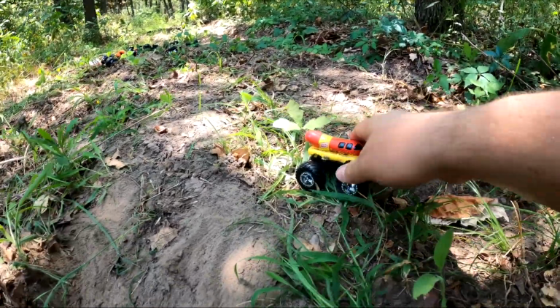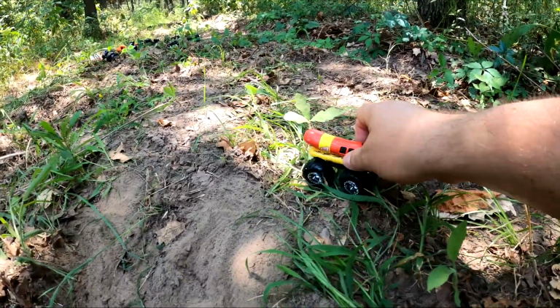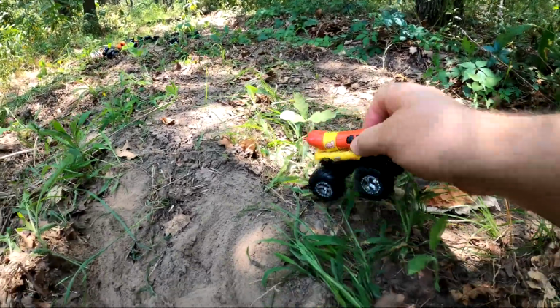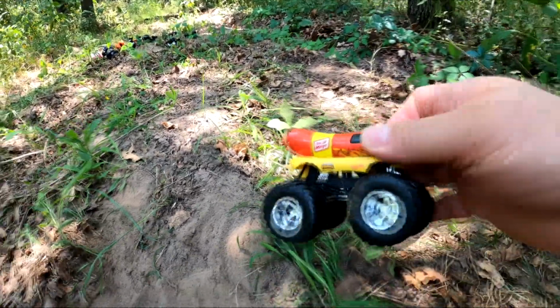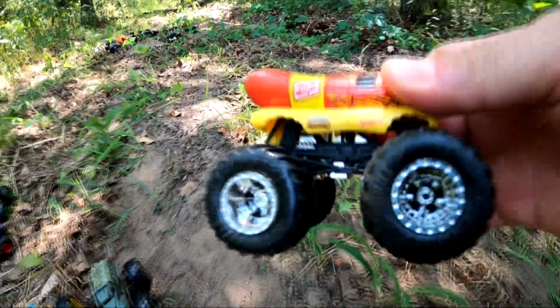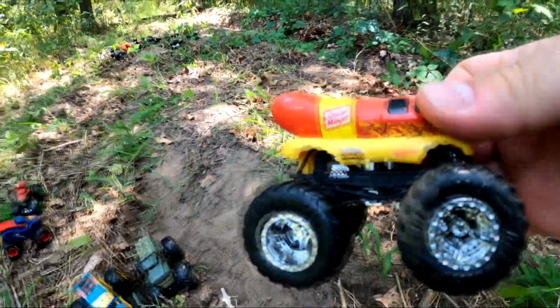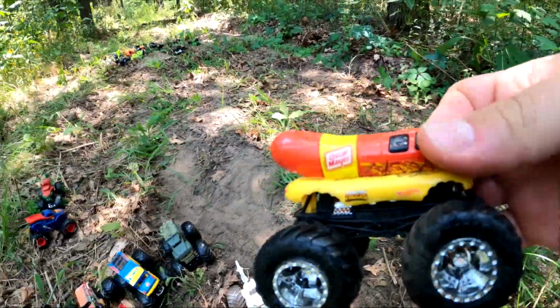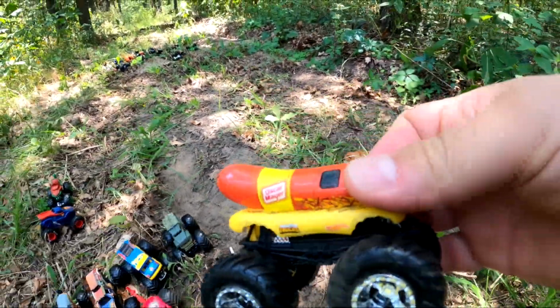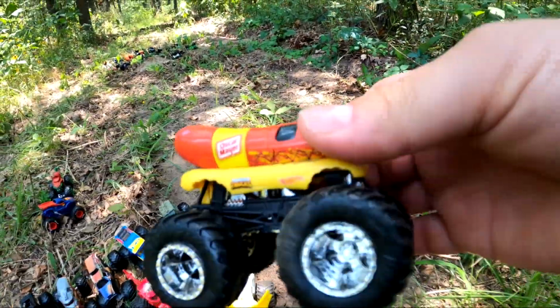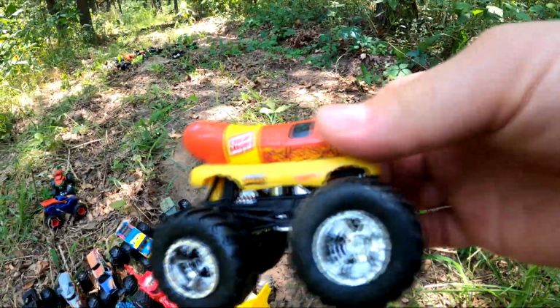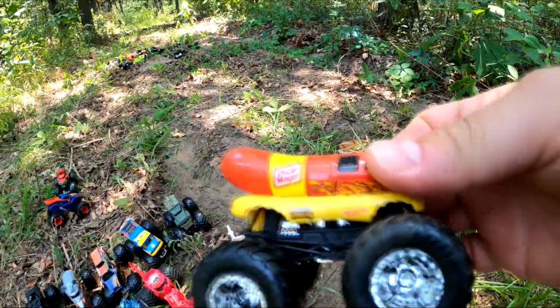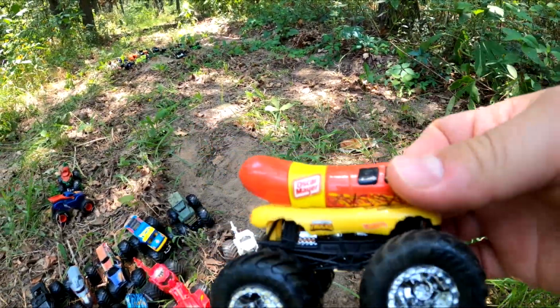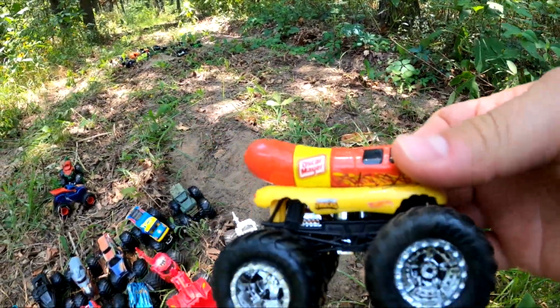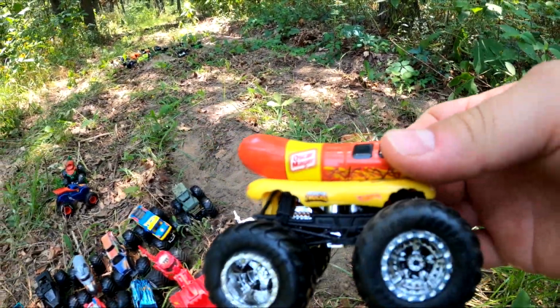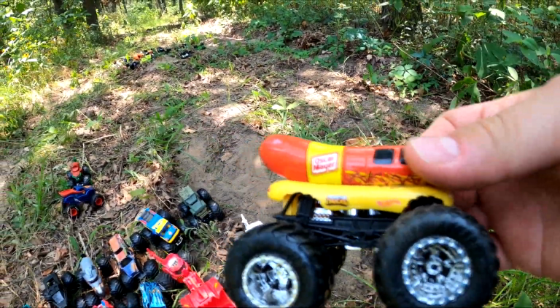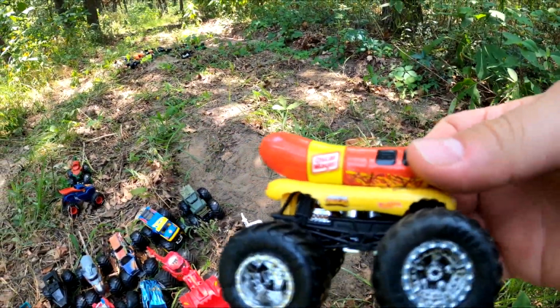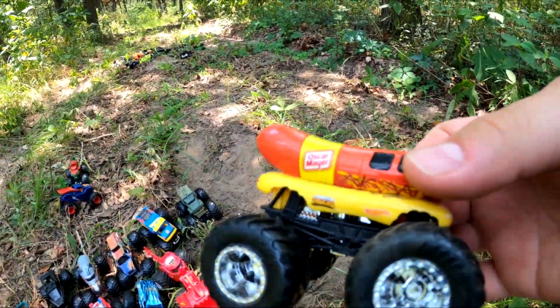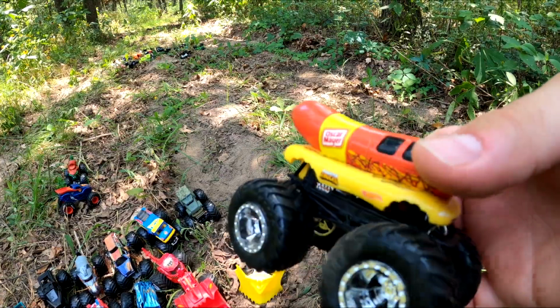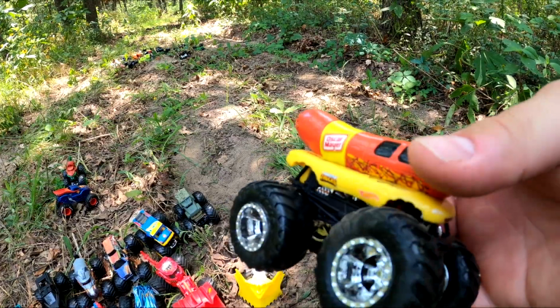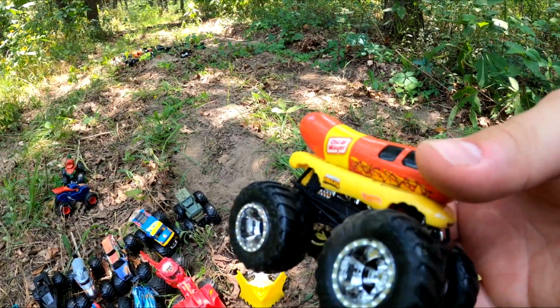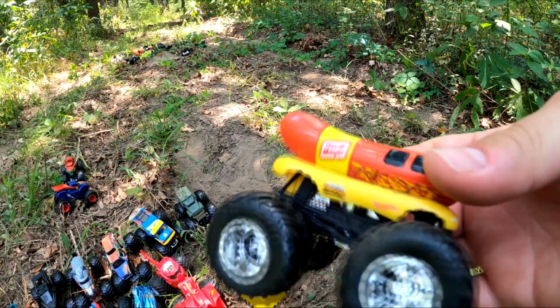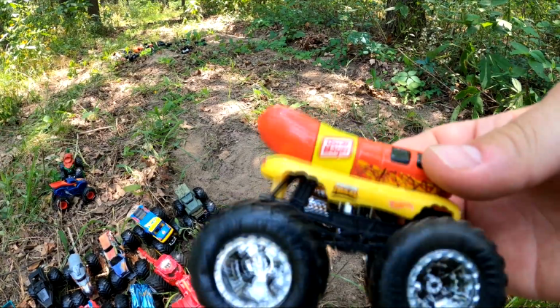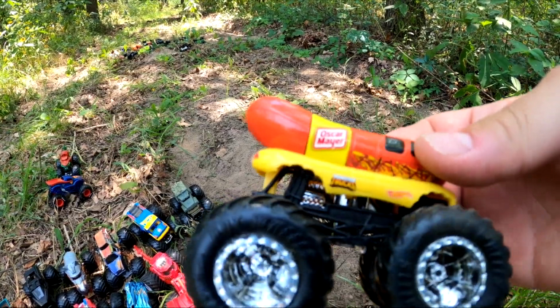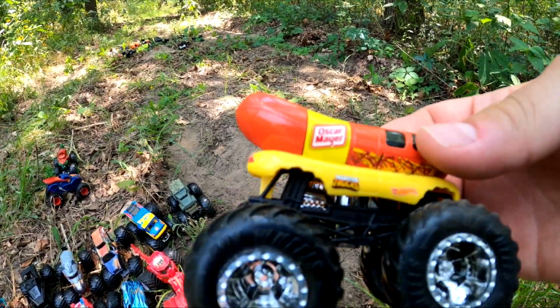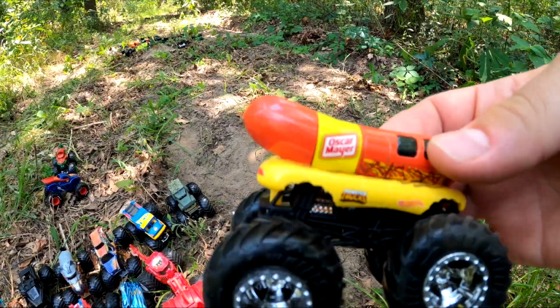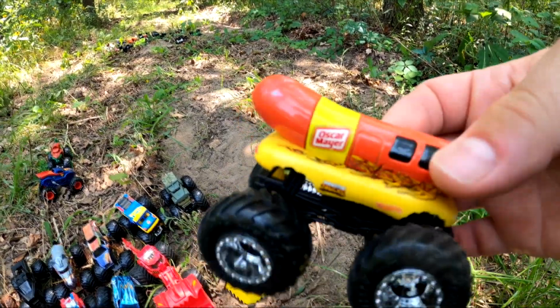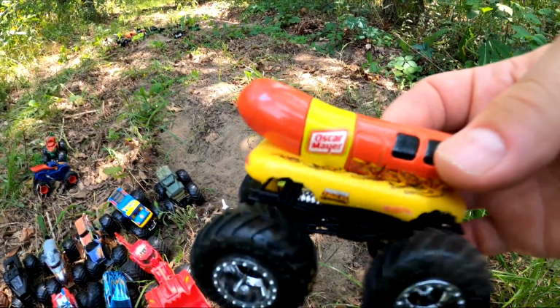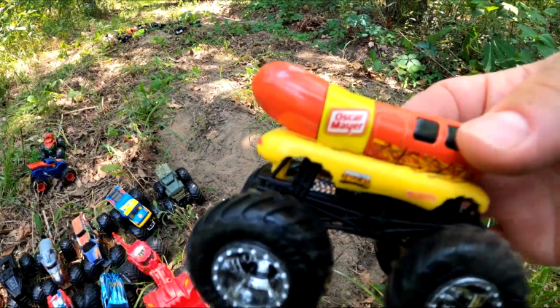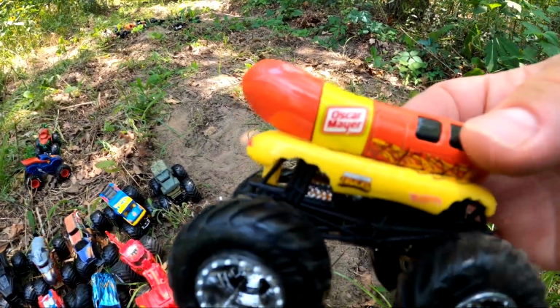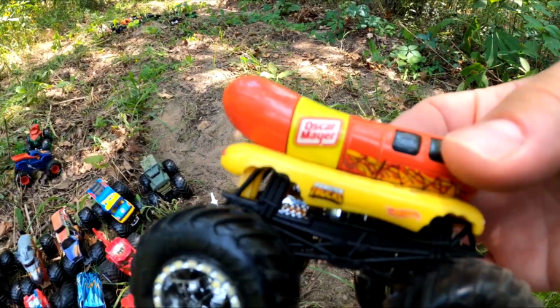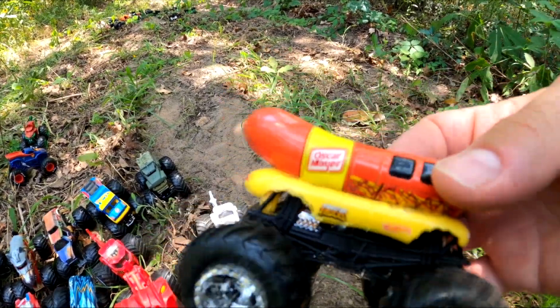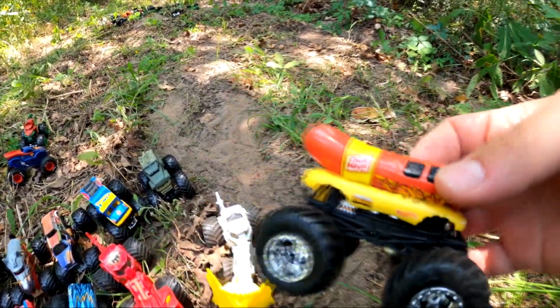It's time for a break — it's an Oscar Mayer hot dog machine. Let's eat a delicious hot dog.